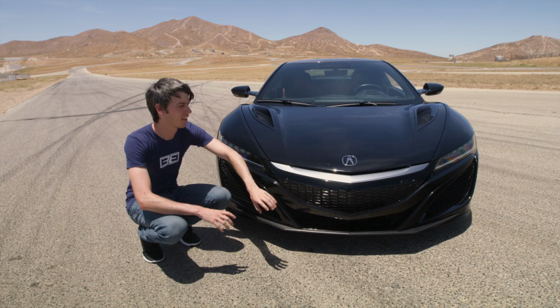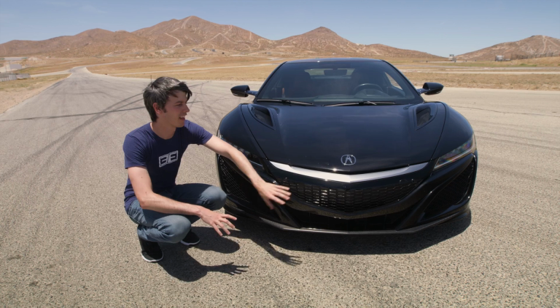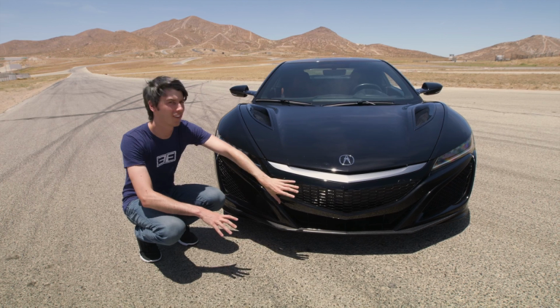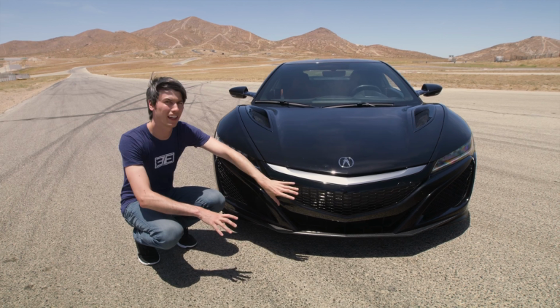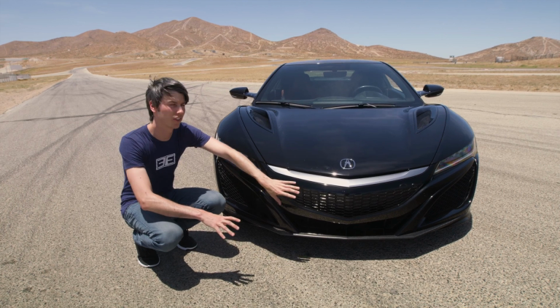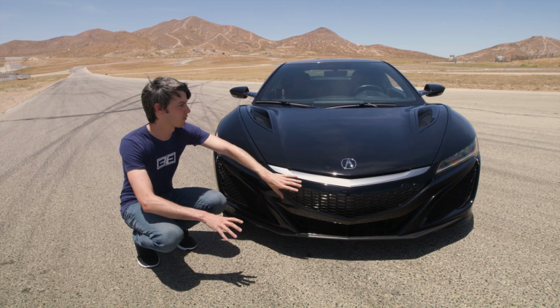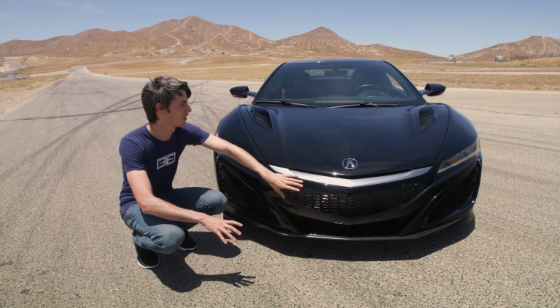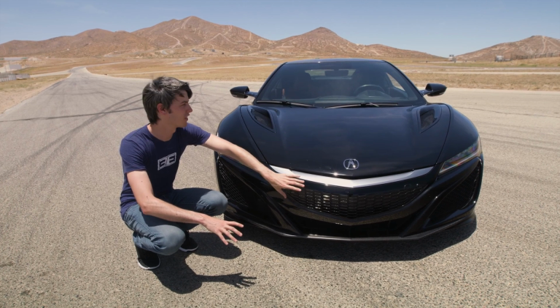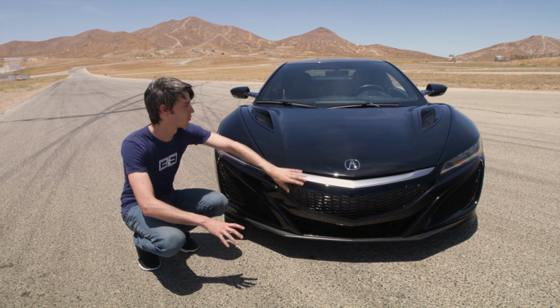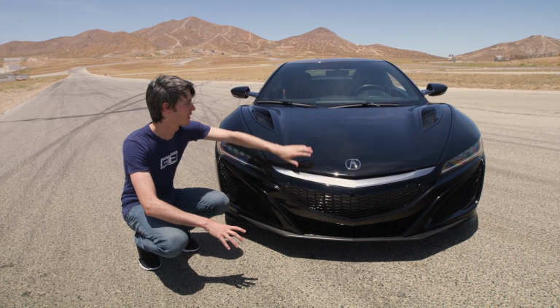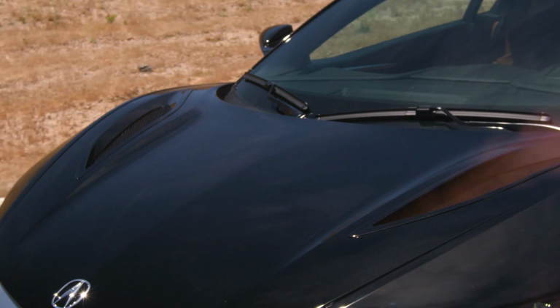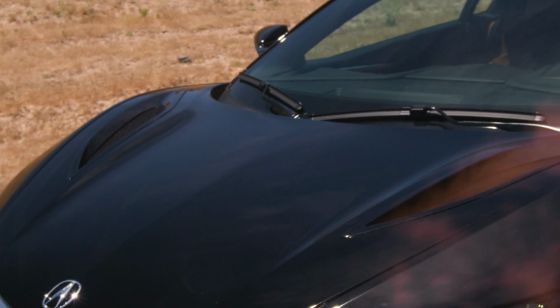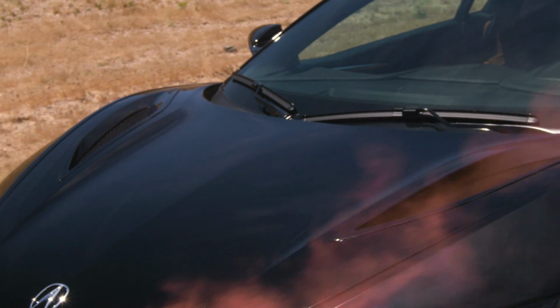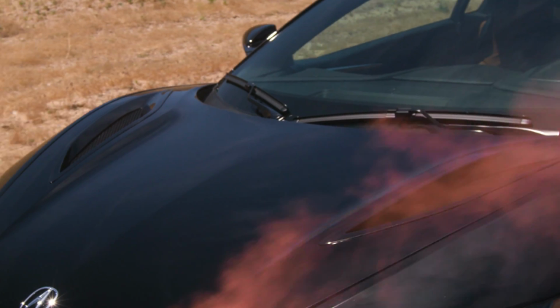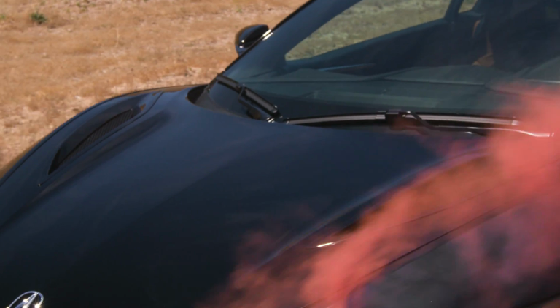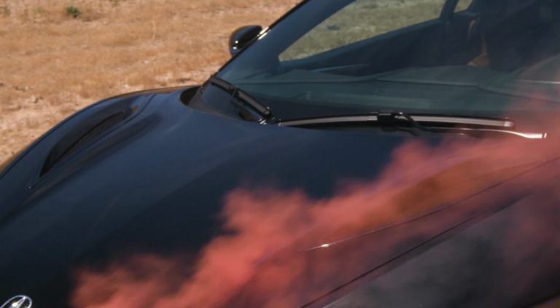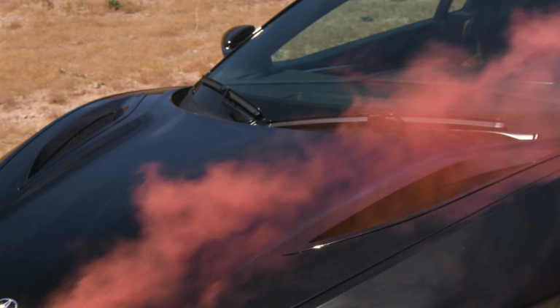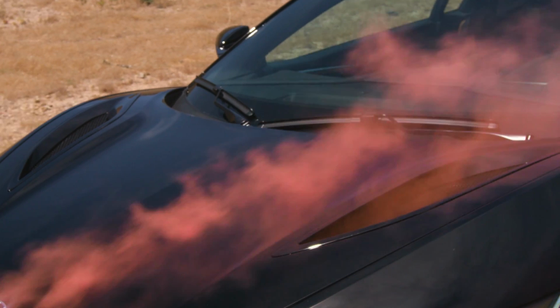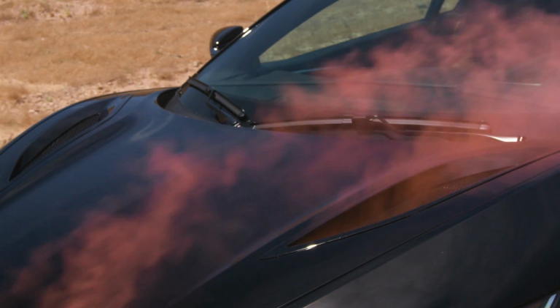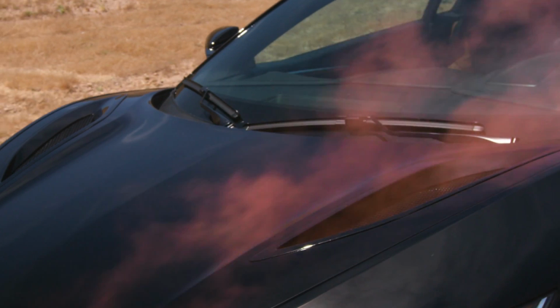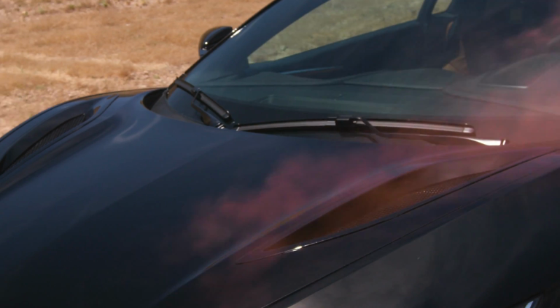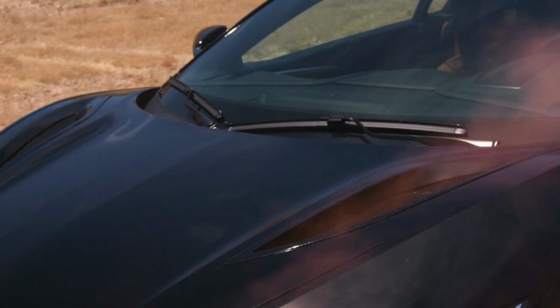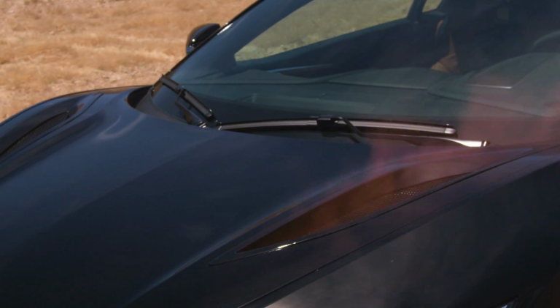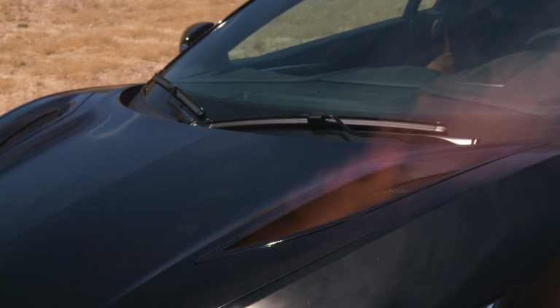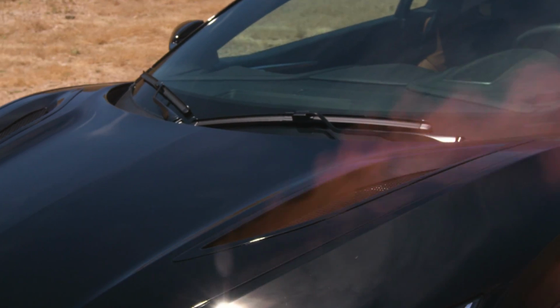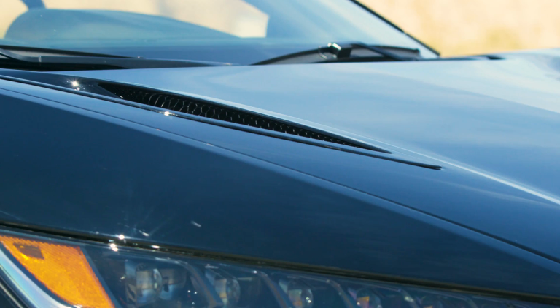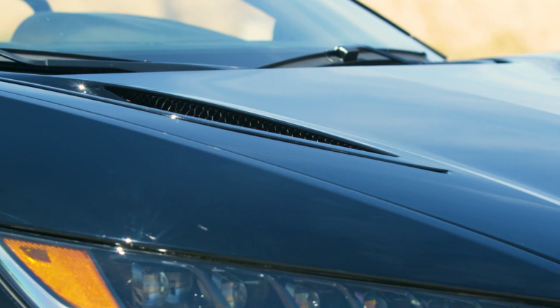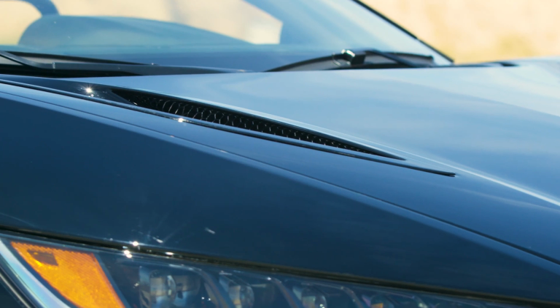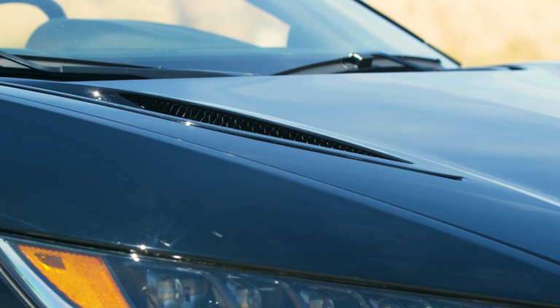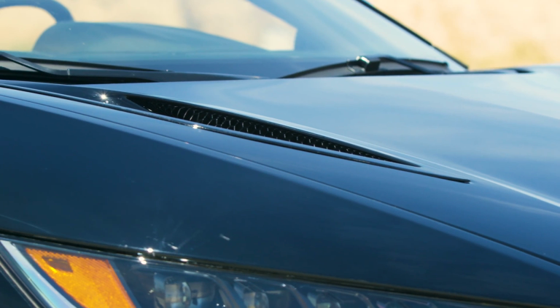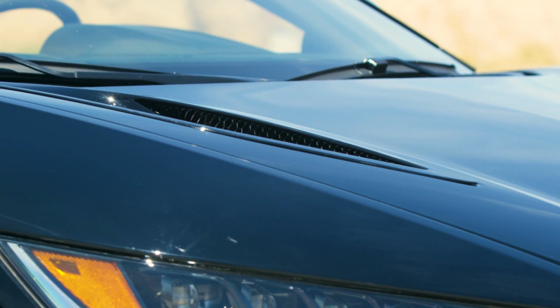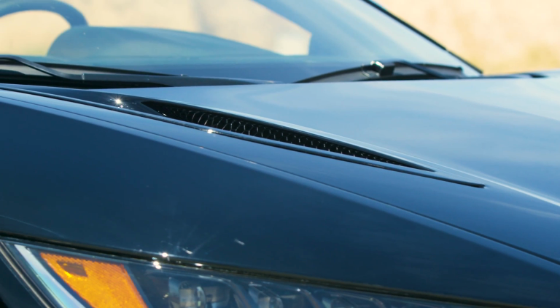The air that enters the front engine radiator is redirected upwards through these hood vents to create downforce on the front of the car.